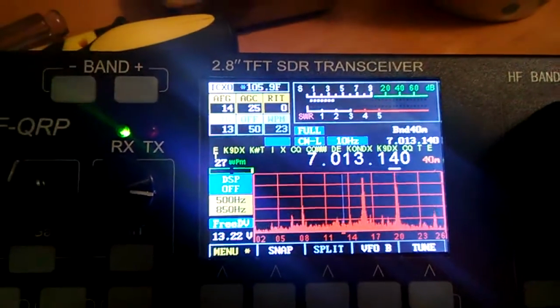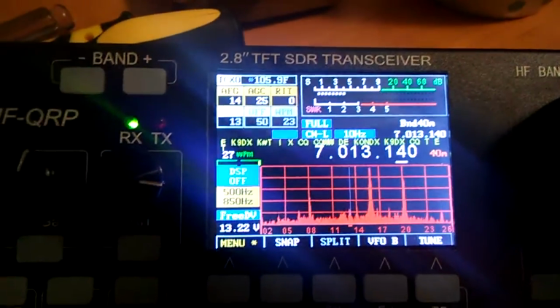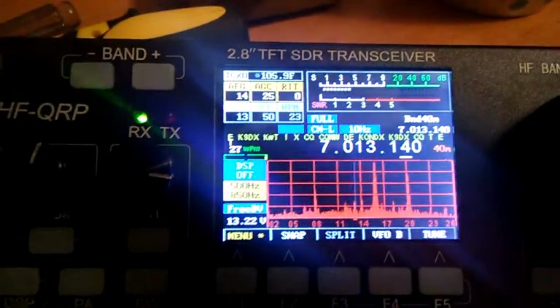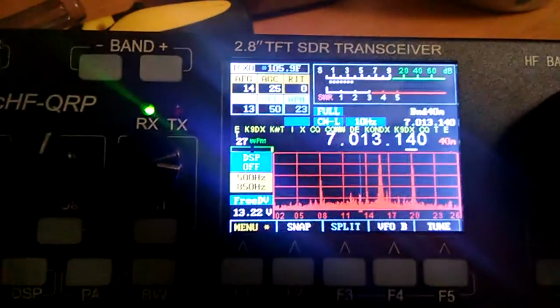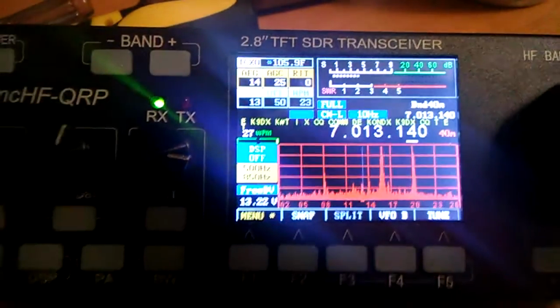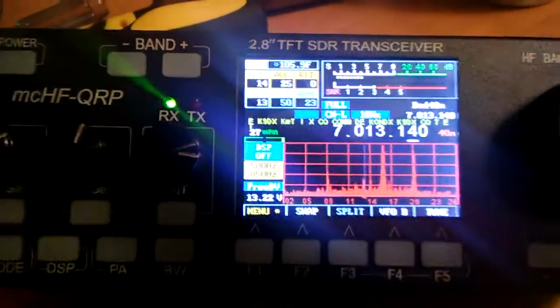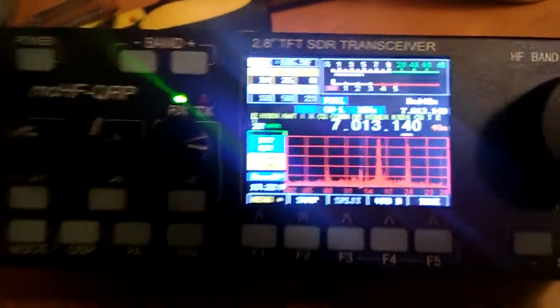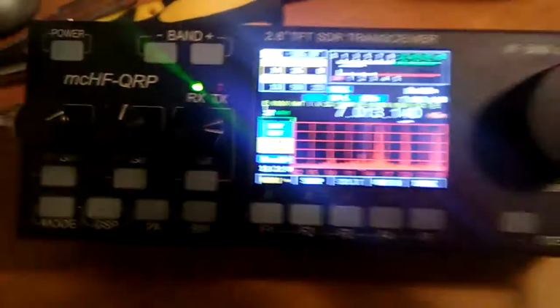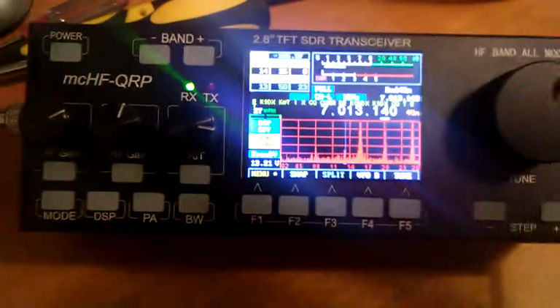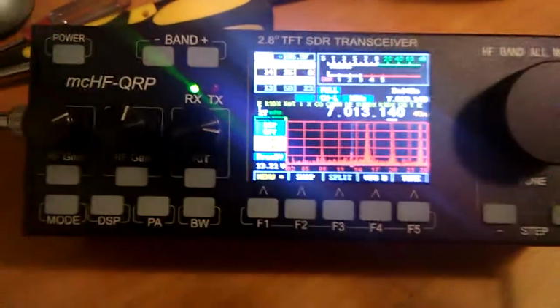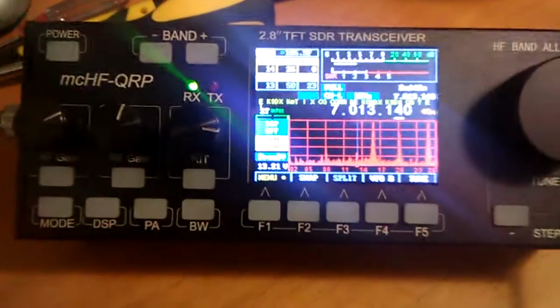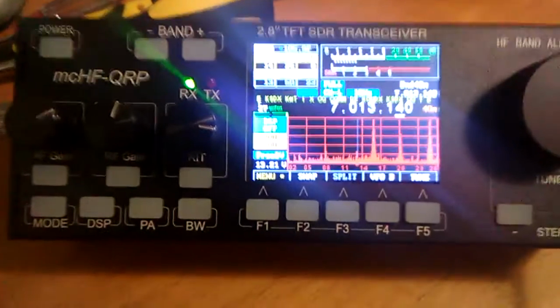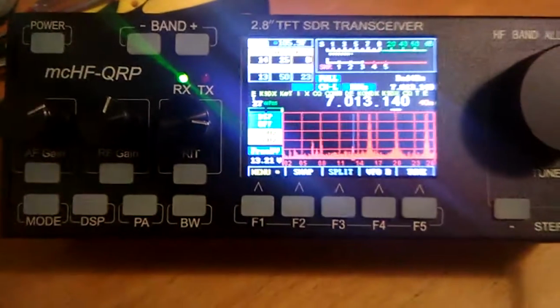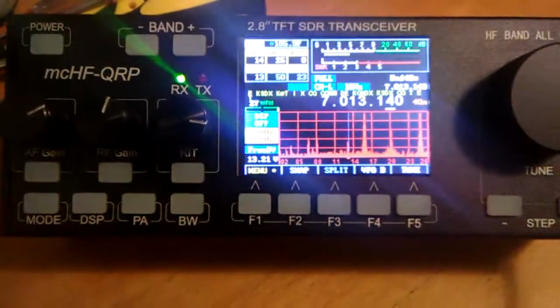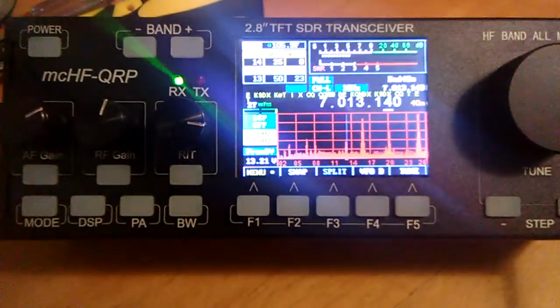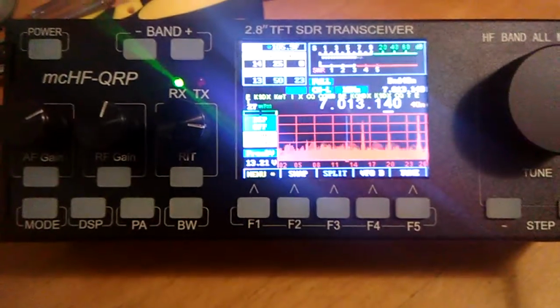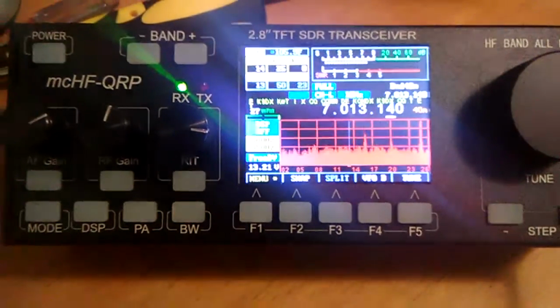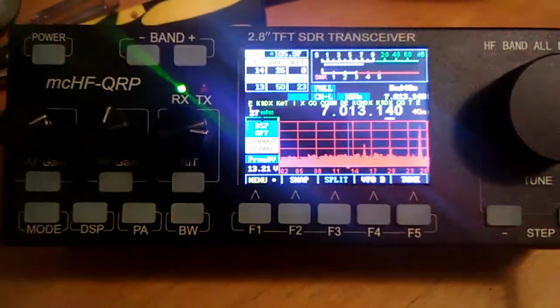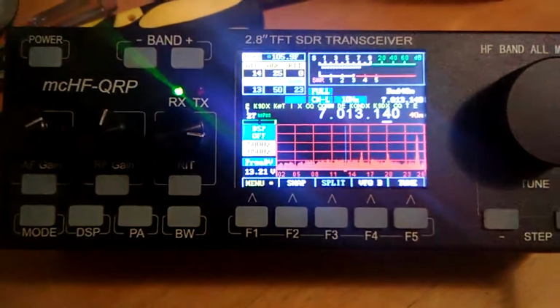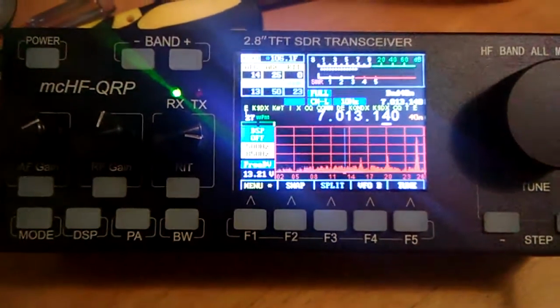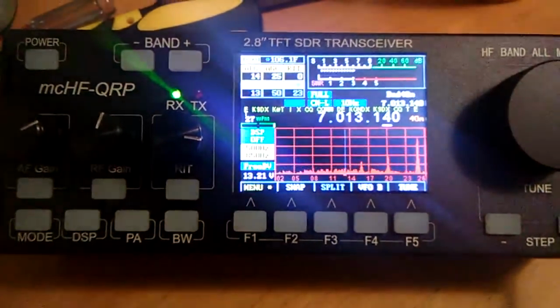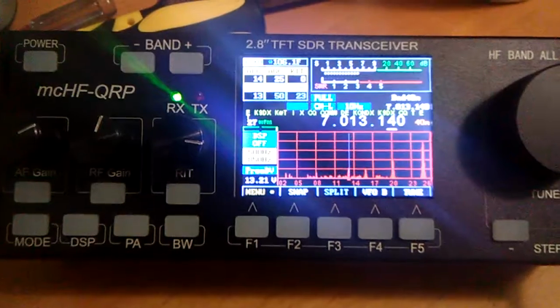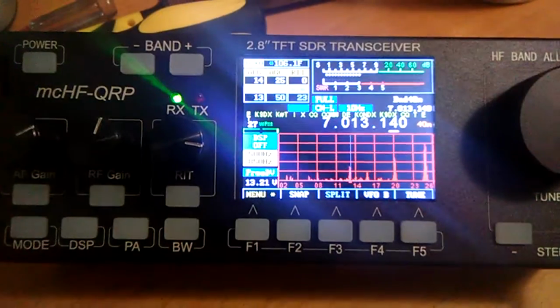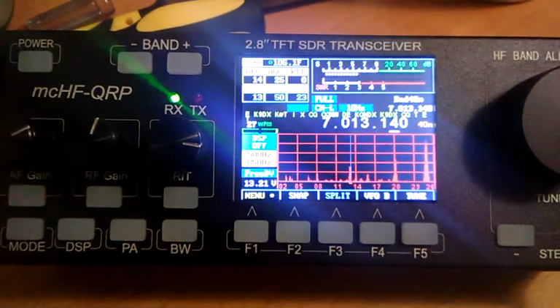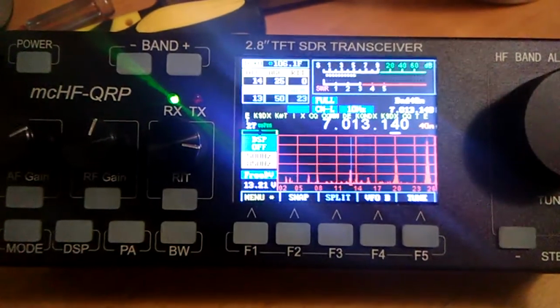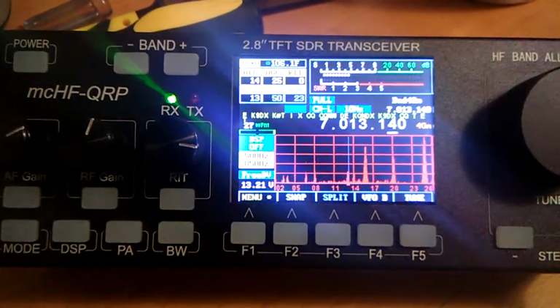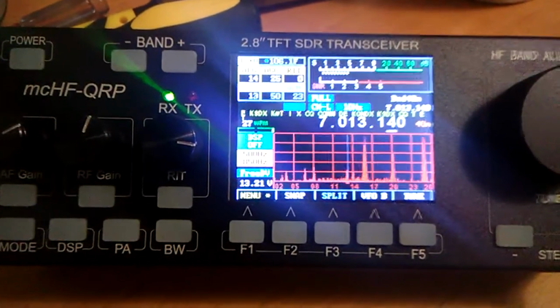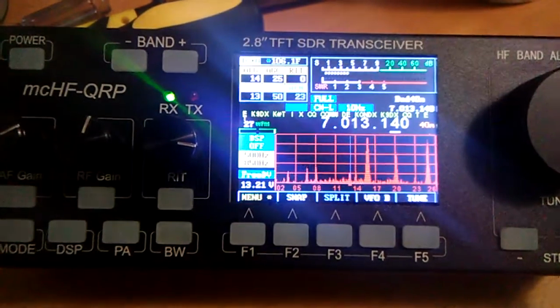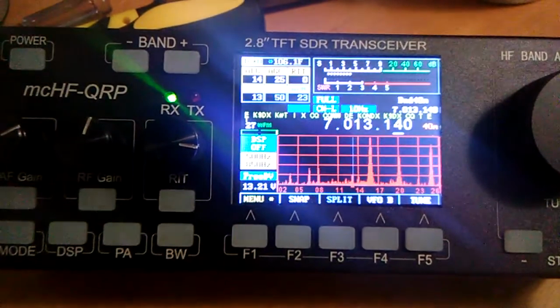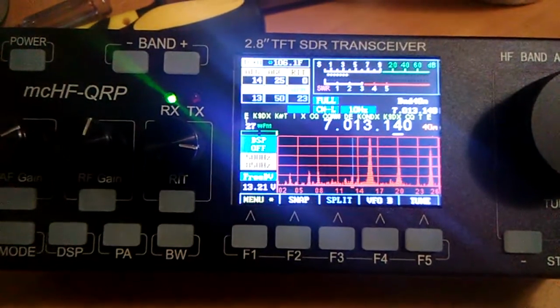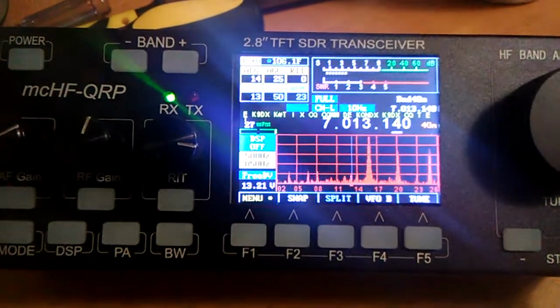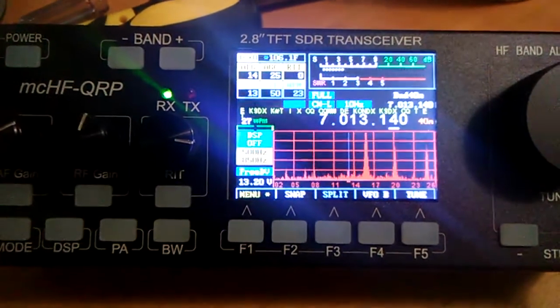Anyway, having fun with the MCHF here today. This is N7ECV. Those decoders work real well.